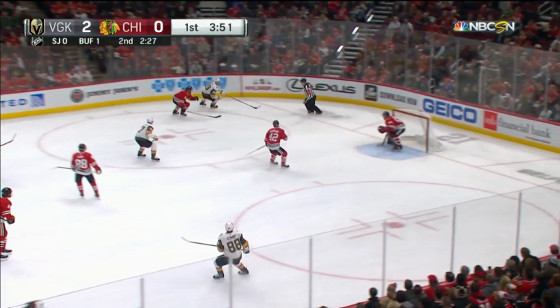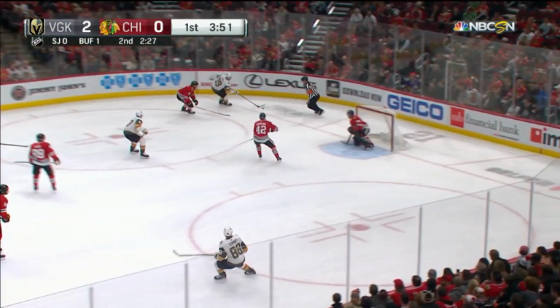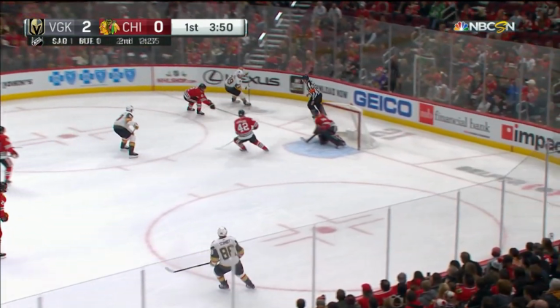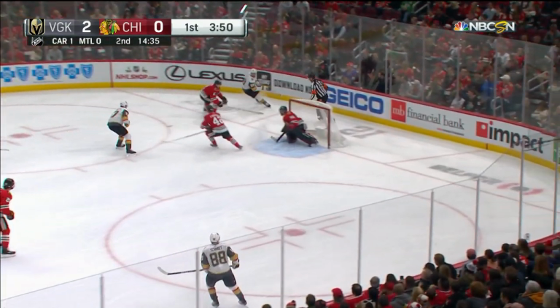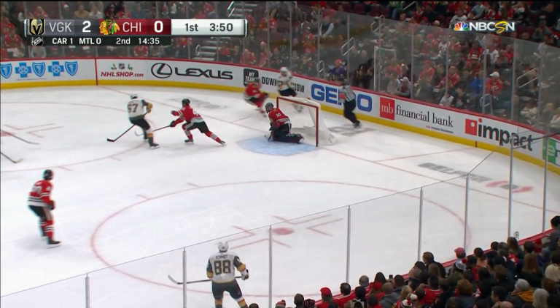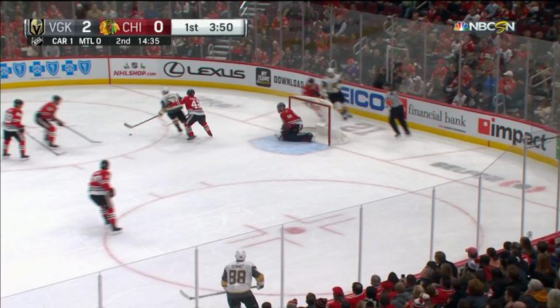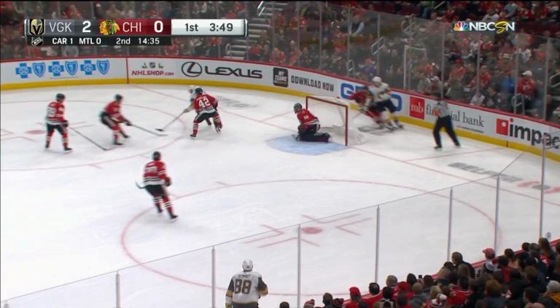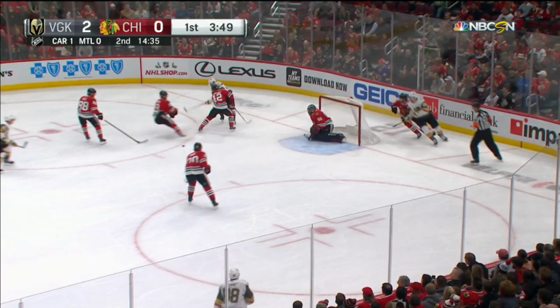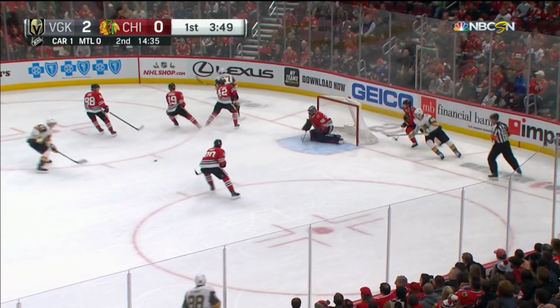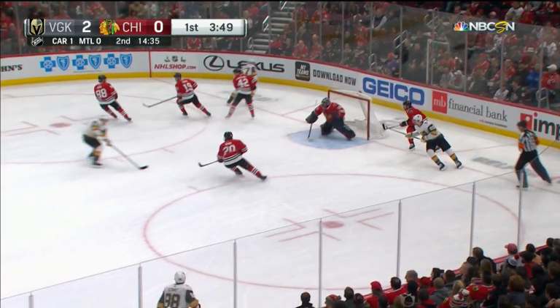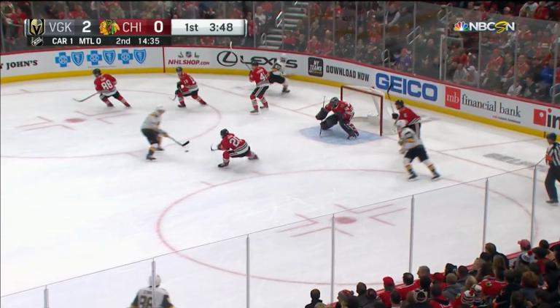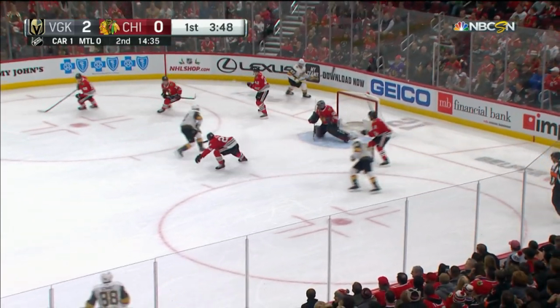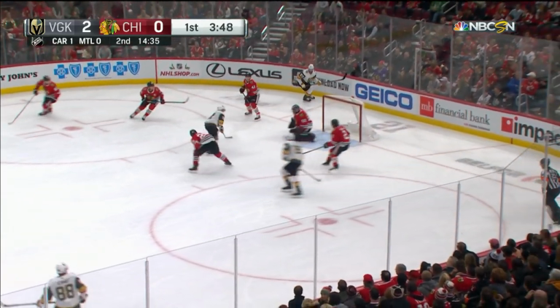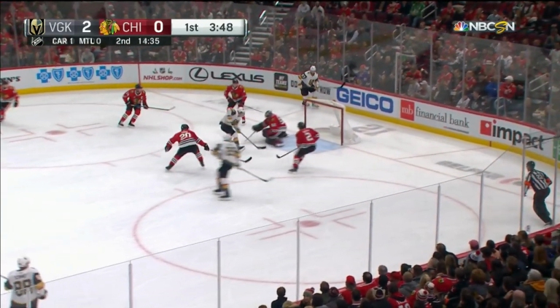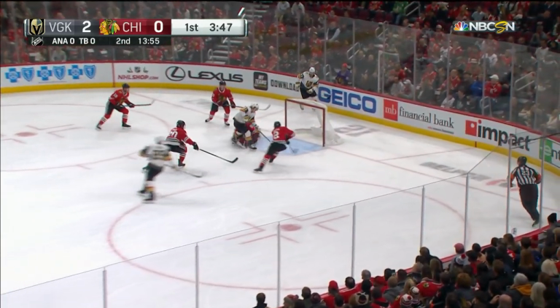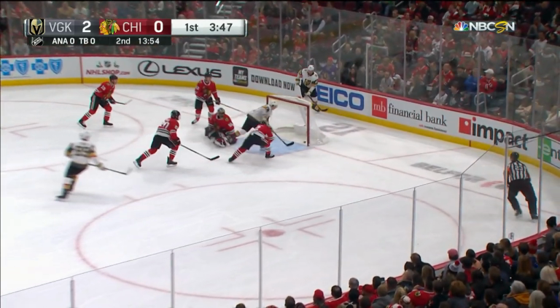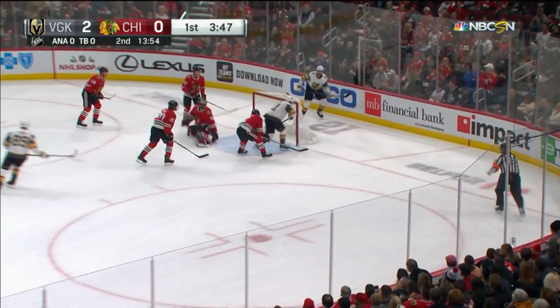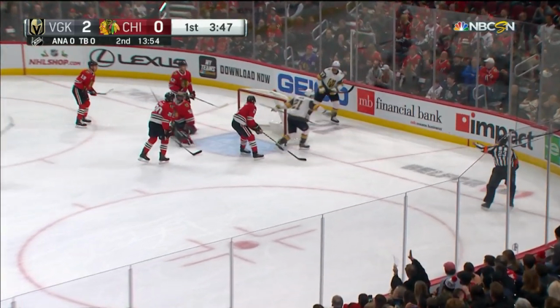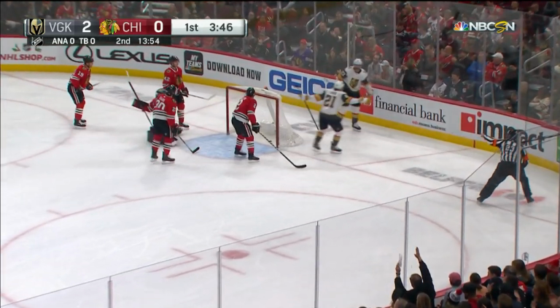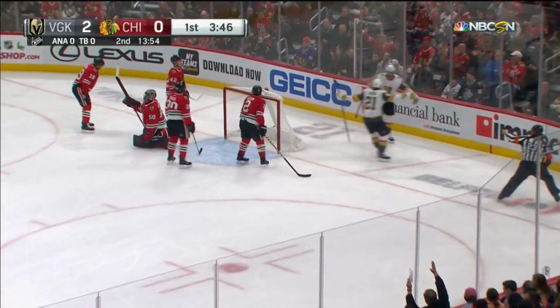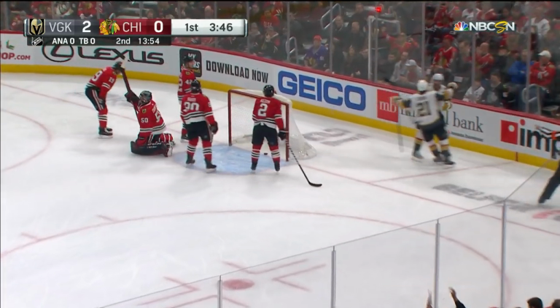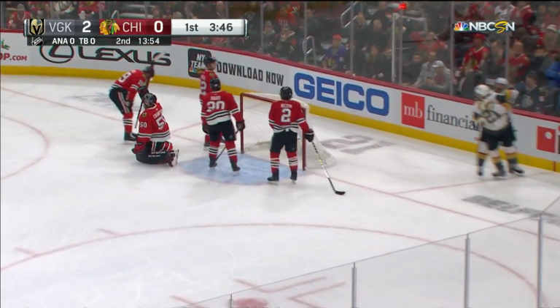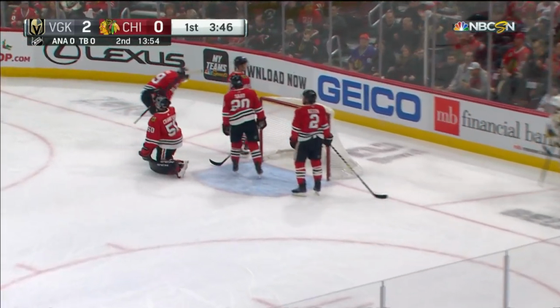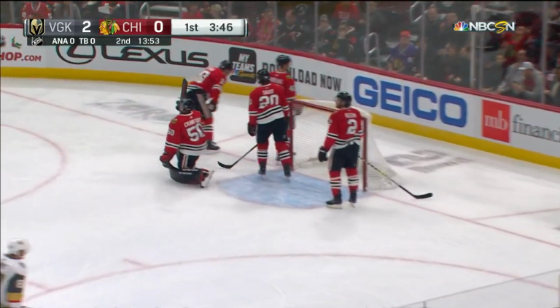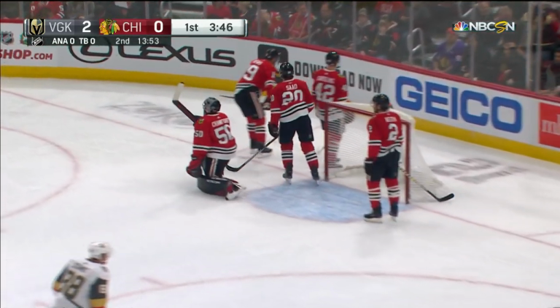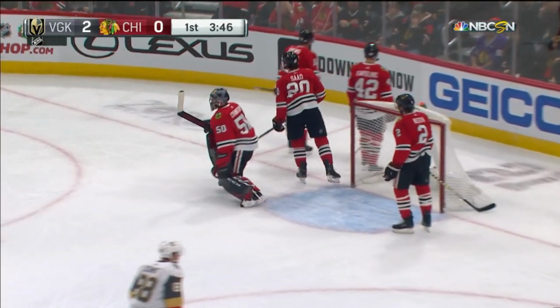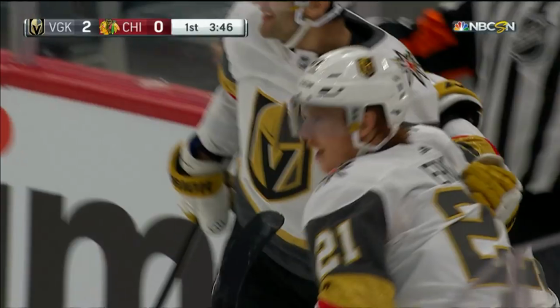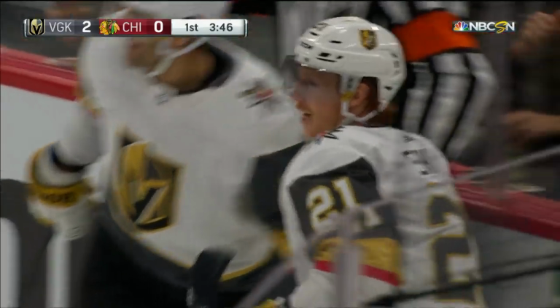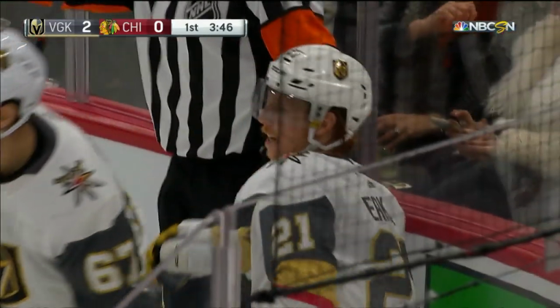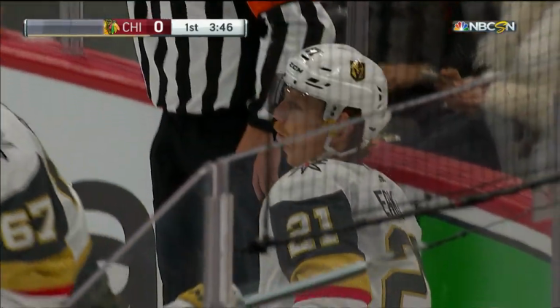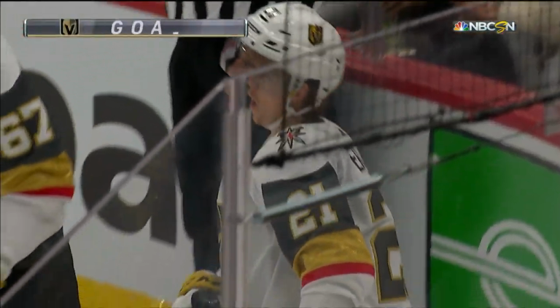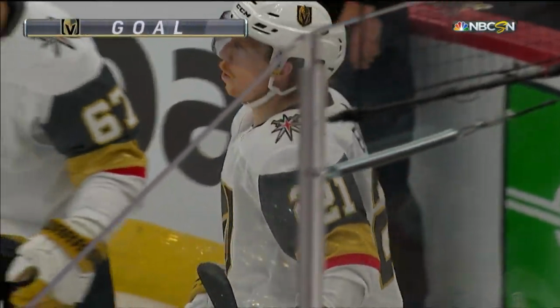Here comes Tuck, who scored the second Vegas goal. And now the Golden Knights lead 3-0. Cody Eakin beats Crawford.